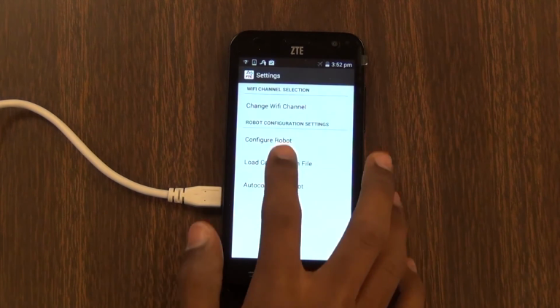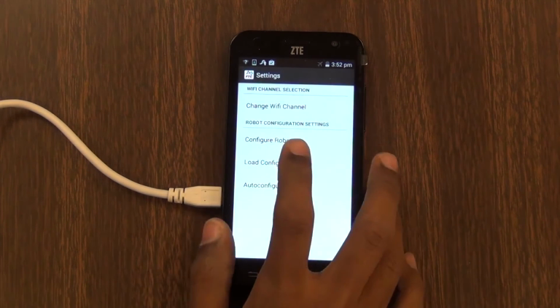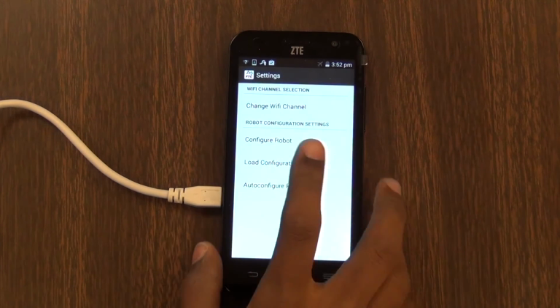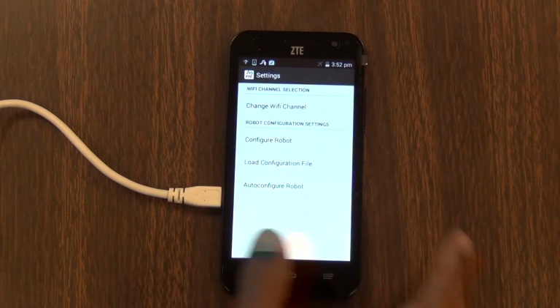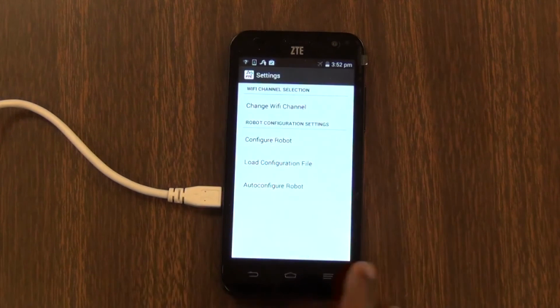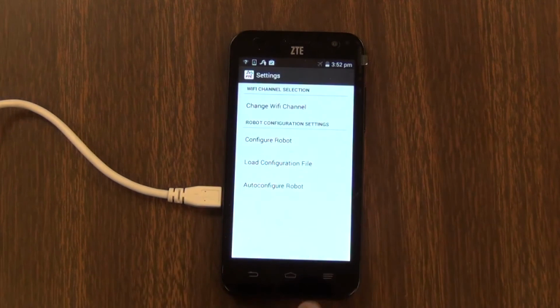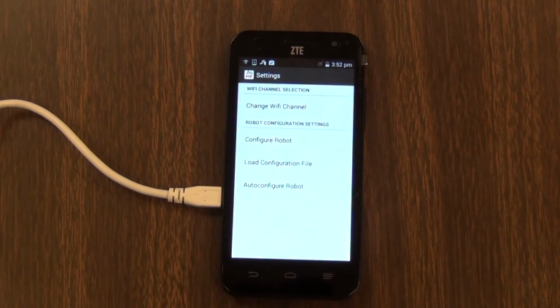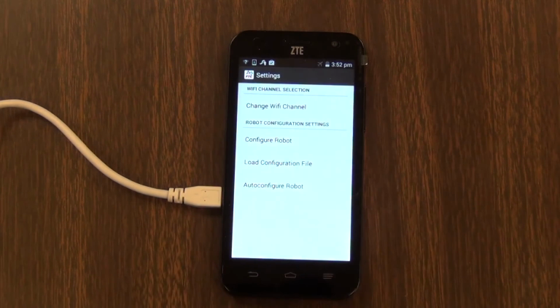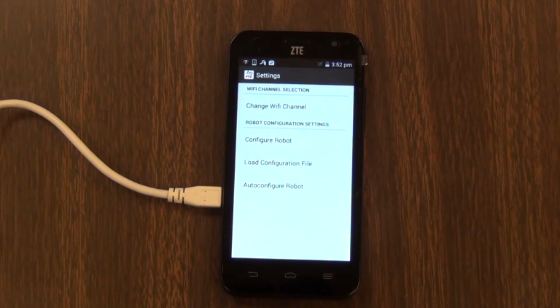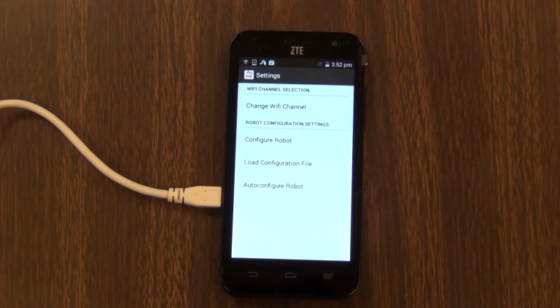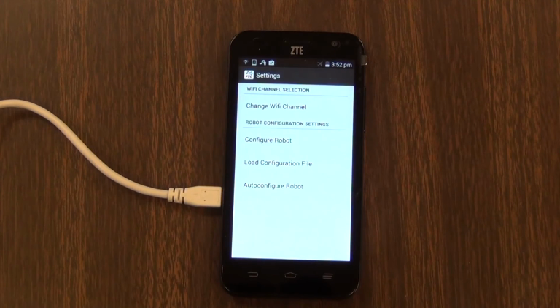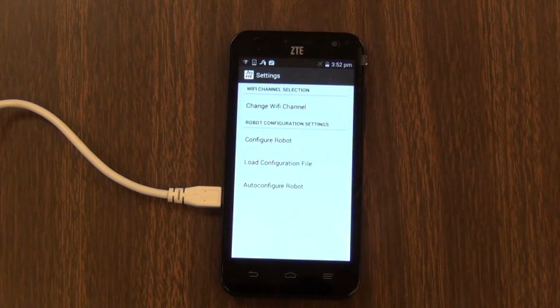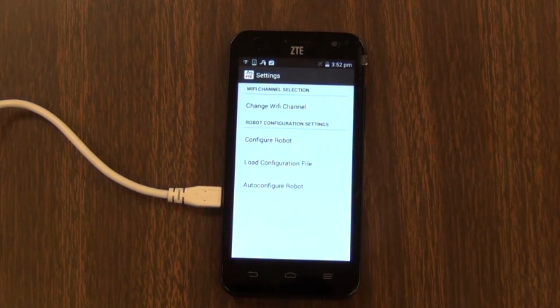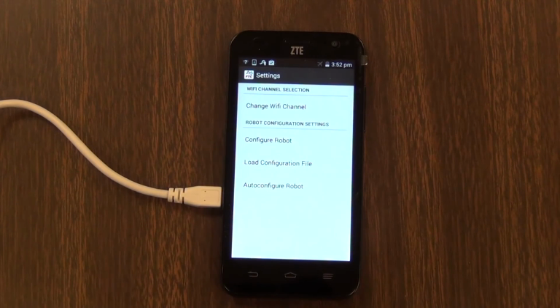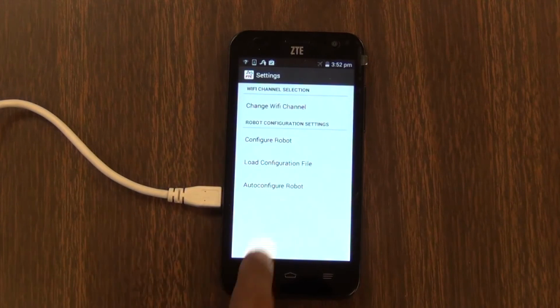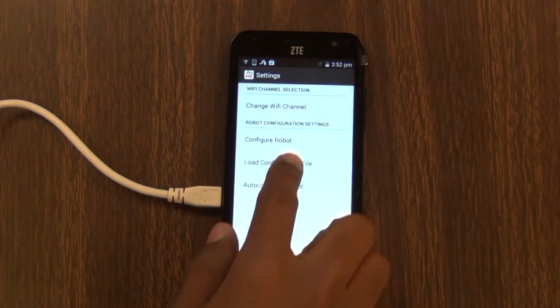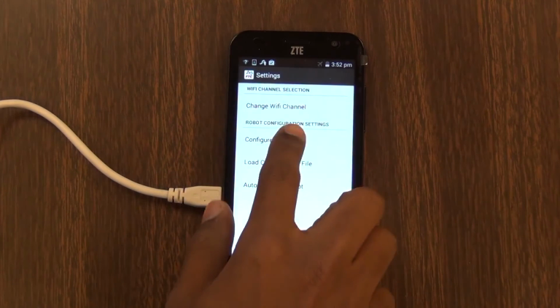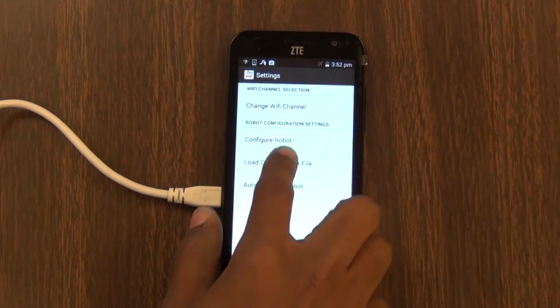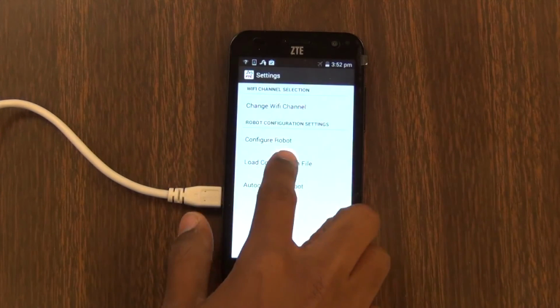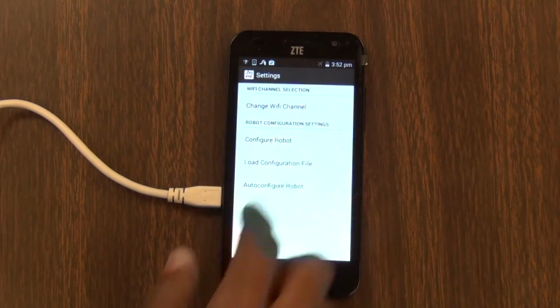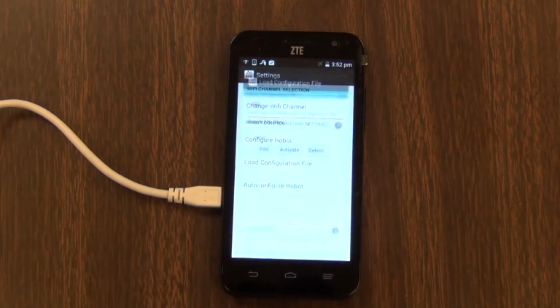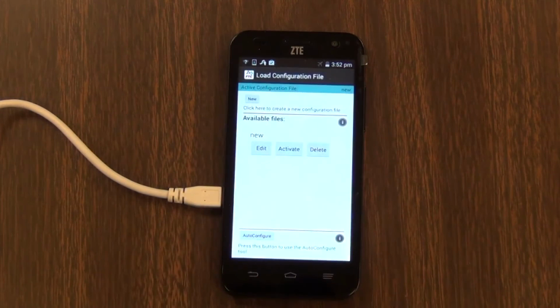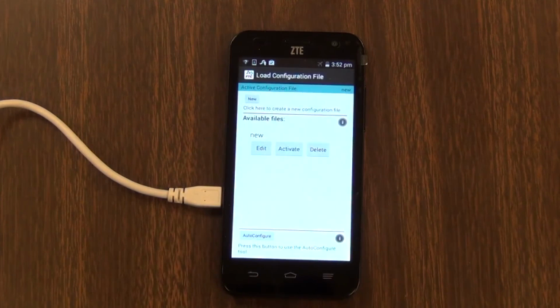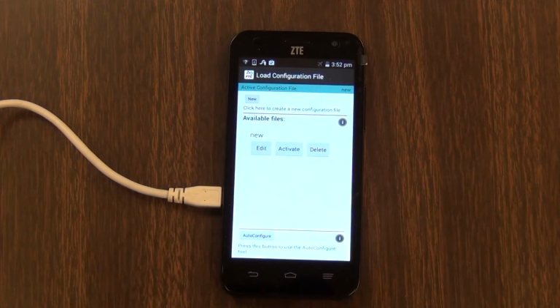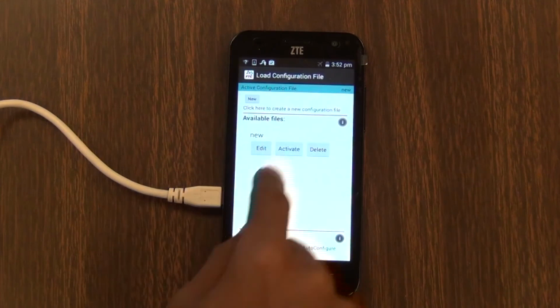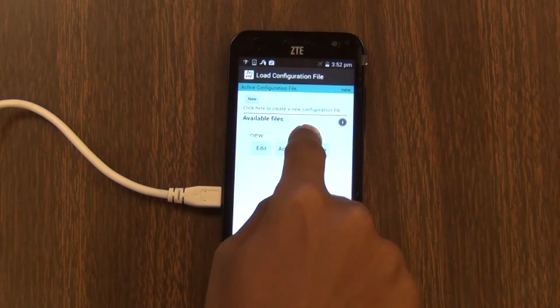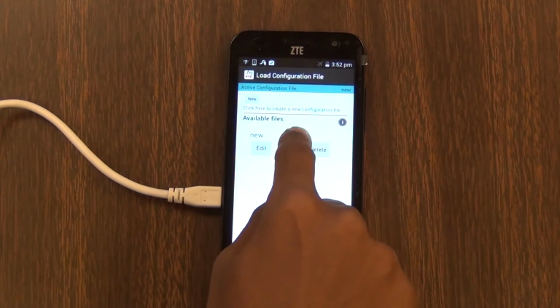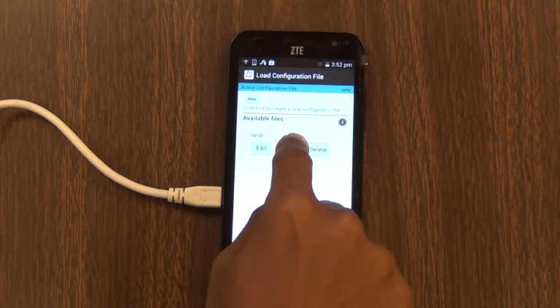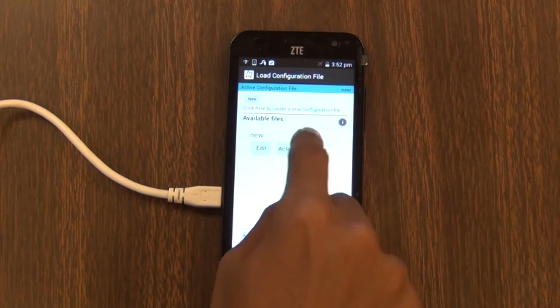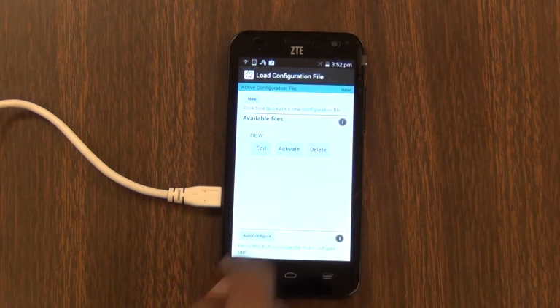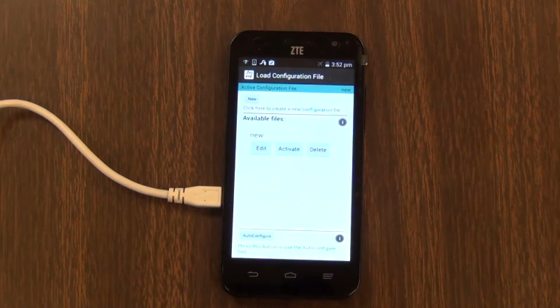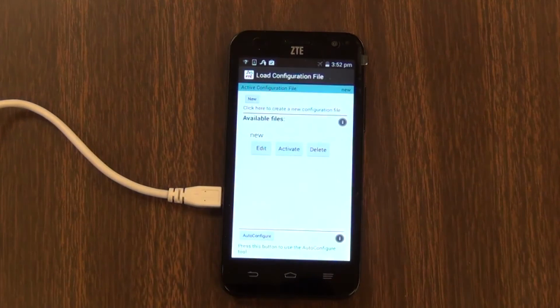When you're about to use it for gameplay, just hit 'load configuration file' and then click activate.